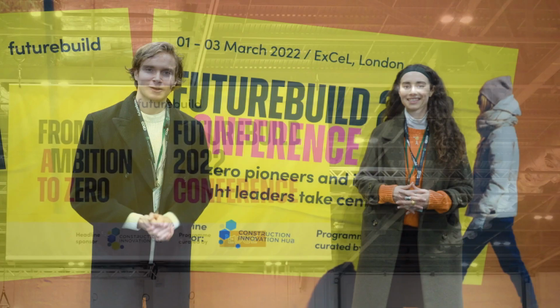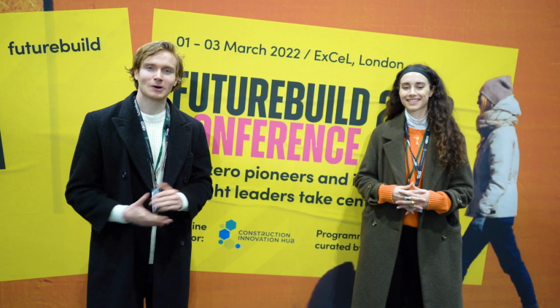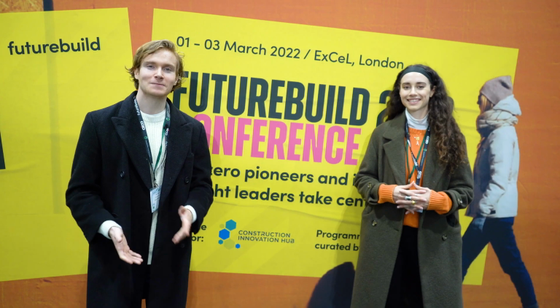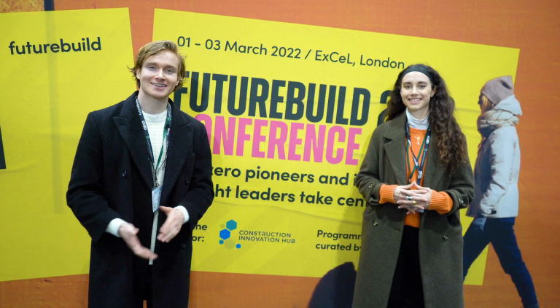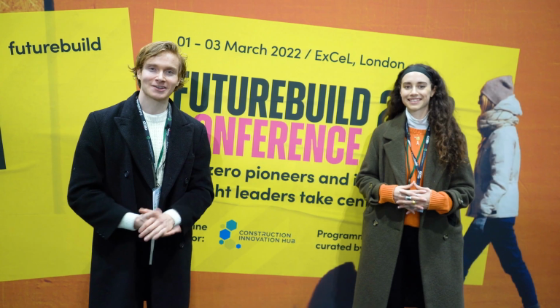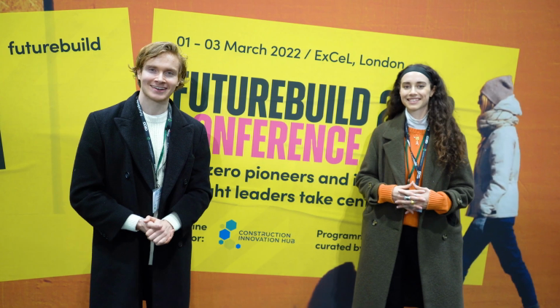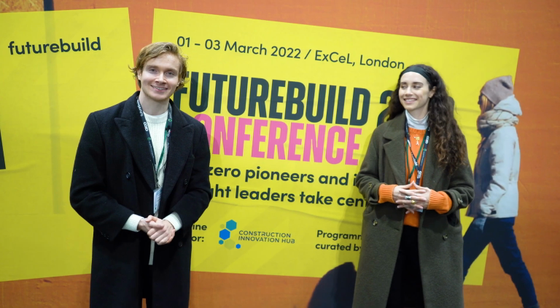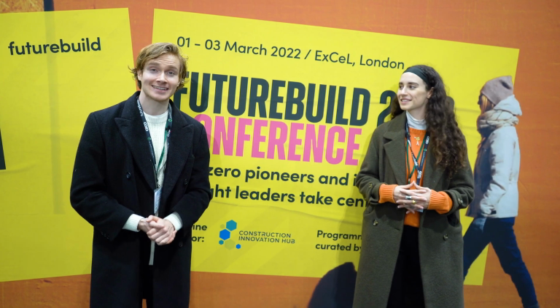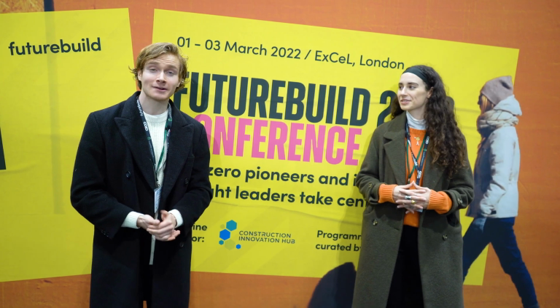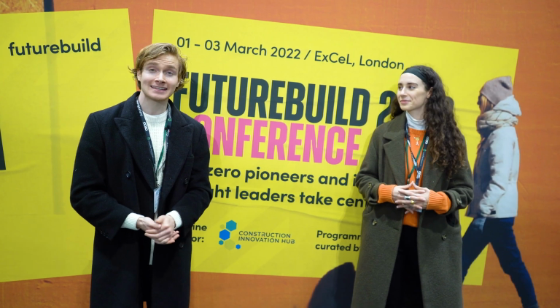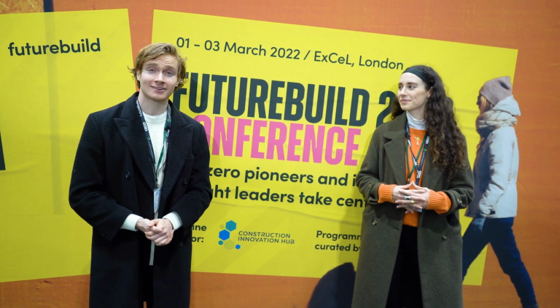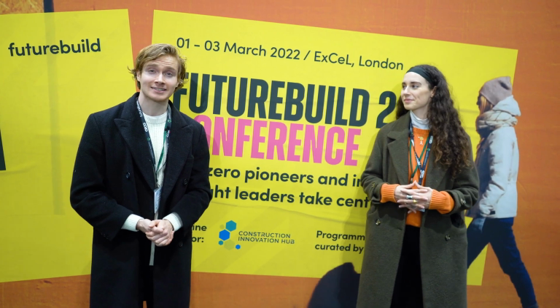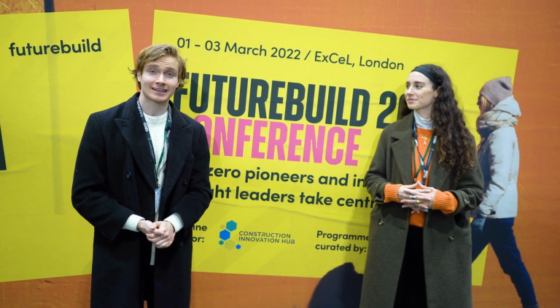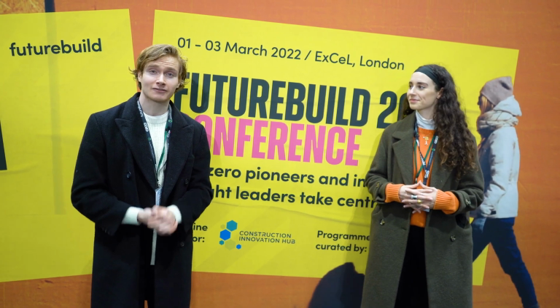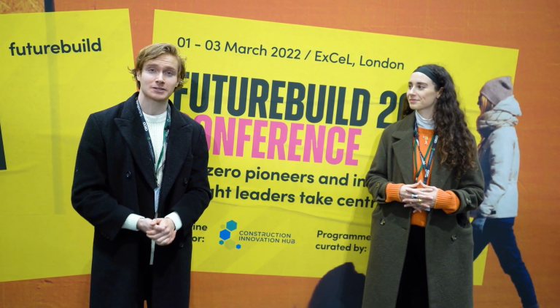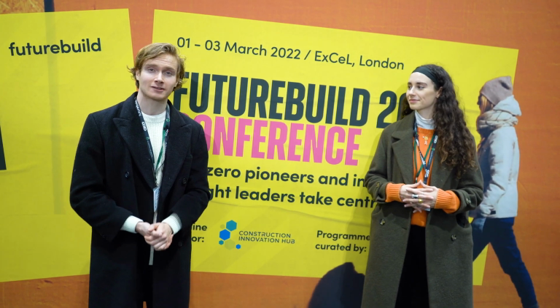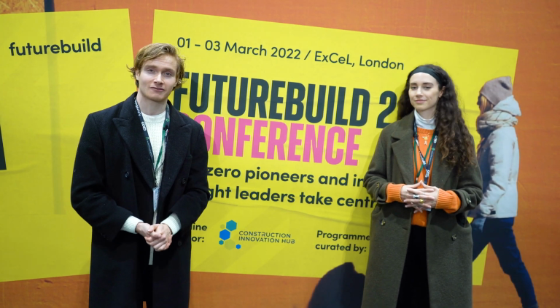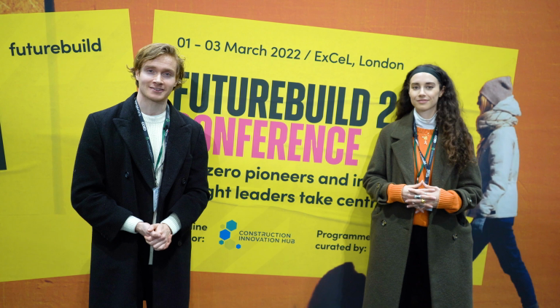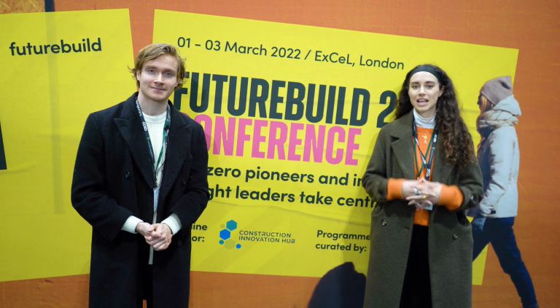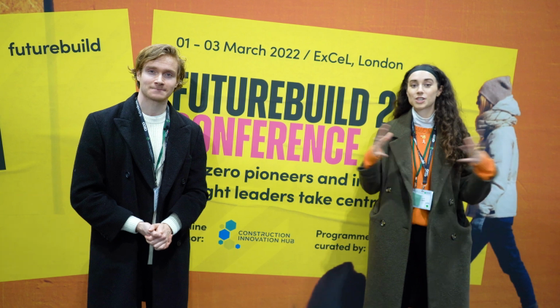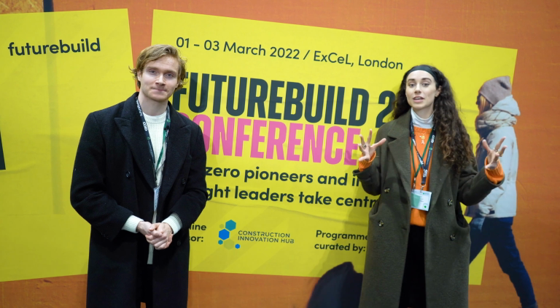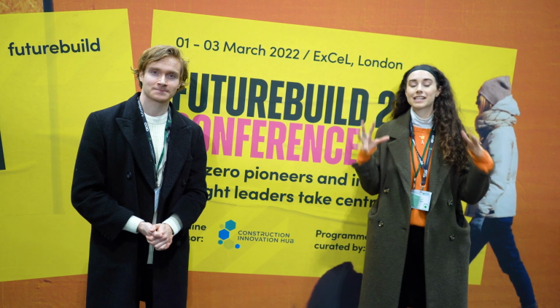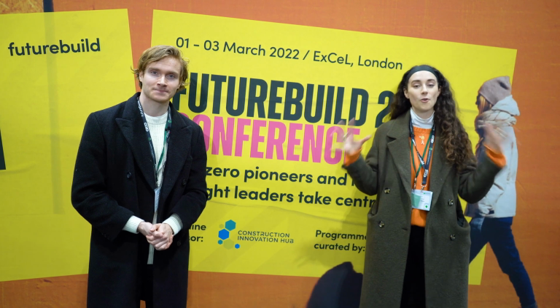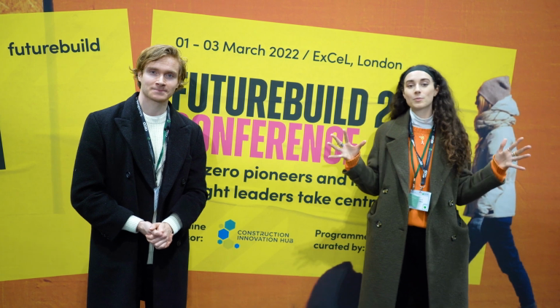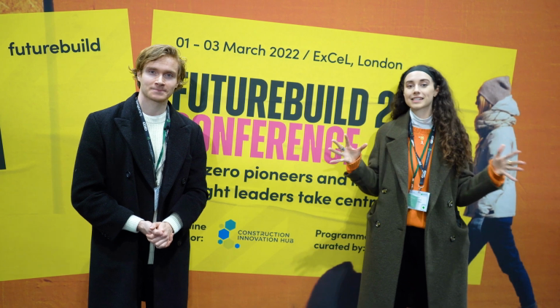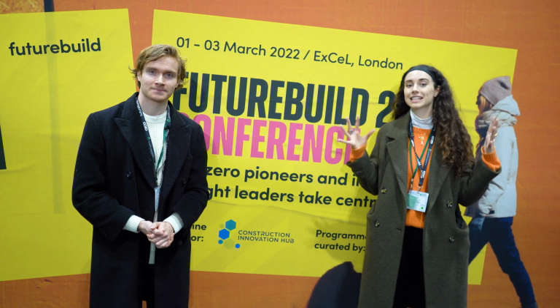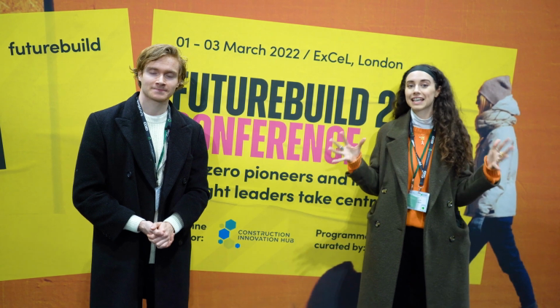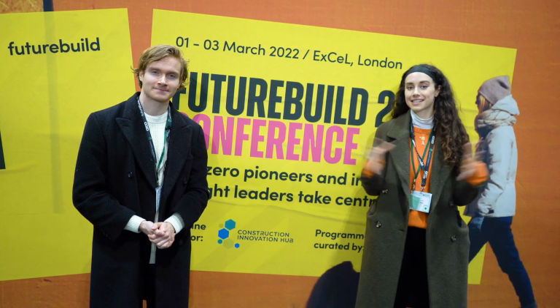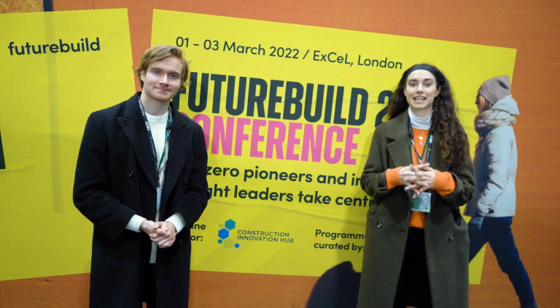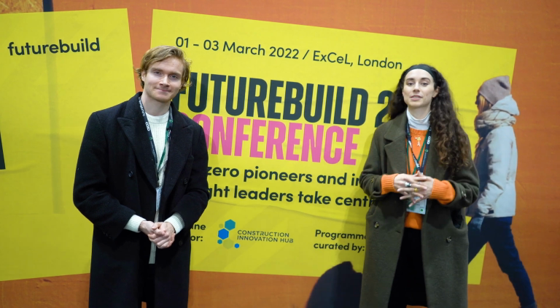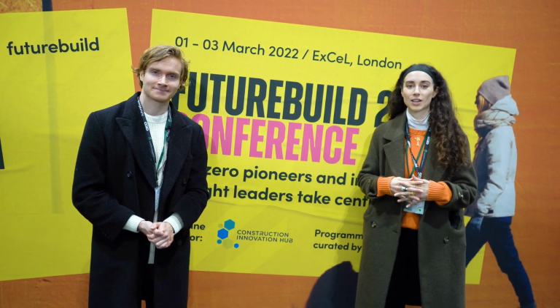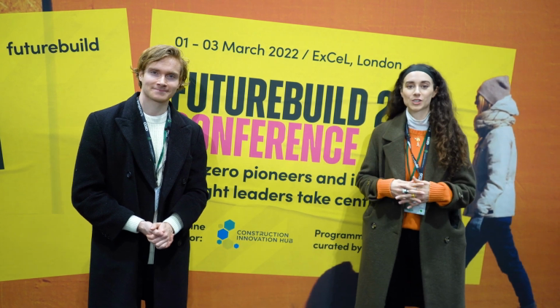Welcome back to Going Green. Today we're in East London checking out the FutureBuild conference, showcasing all the best in the latest sustainable technologies.